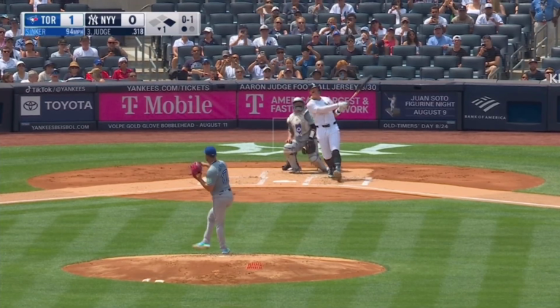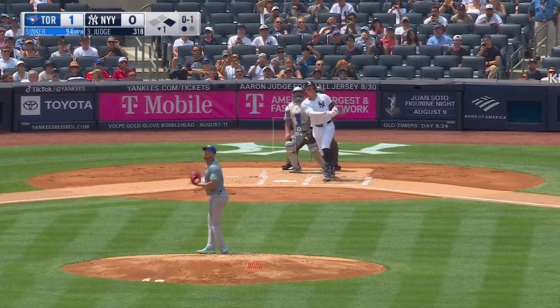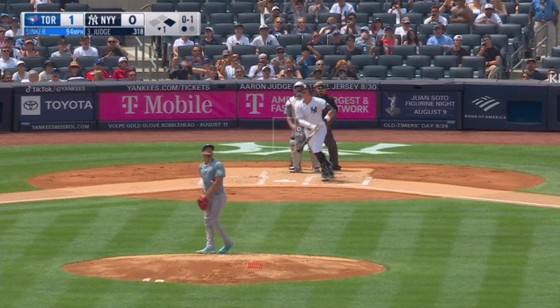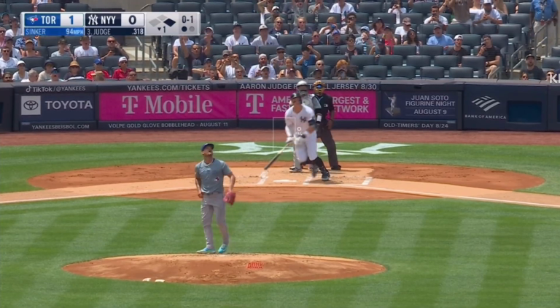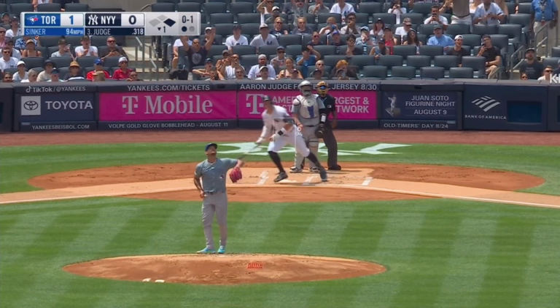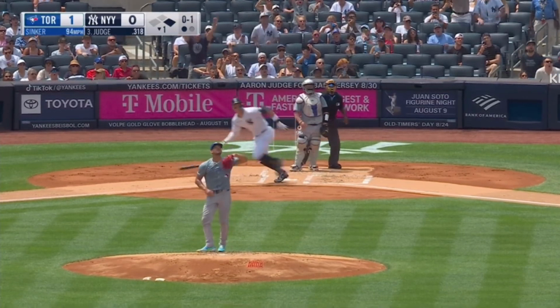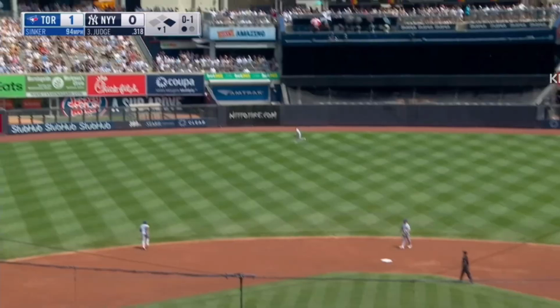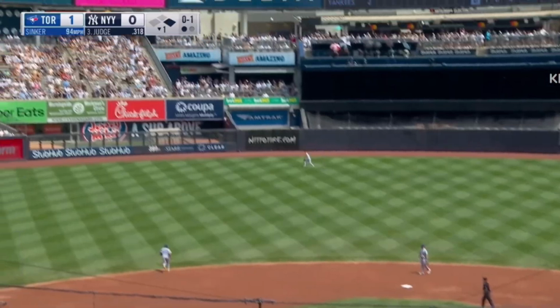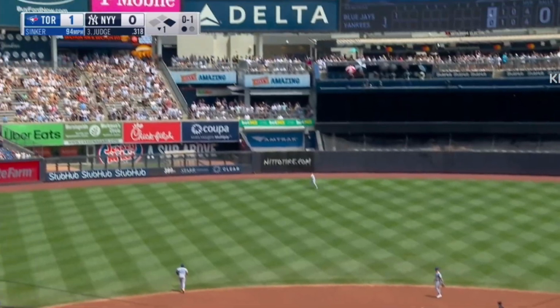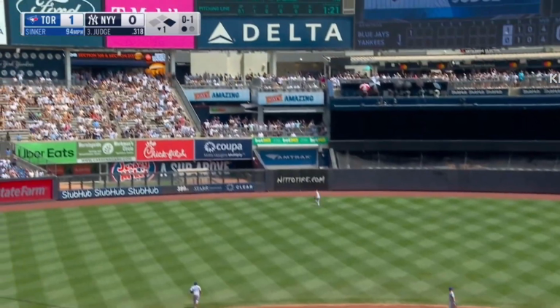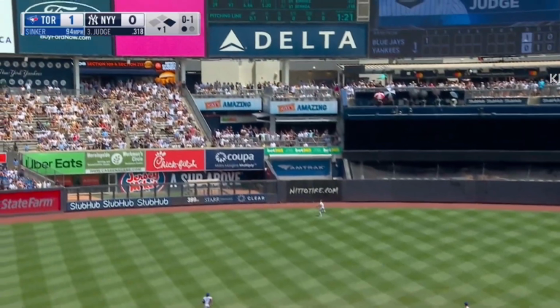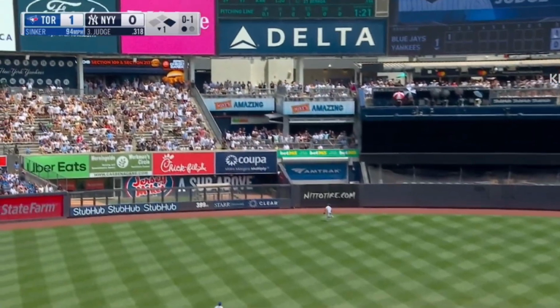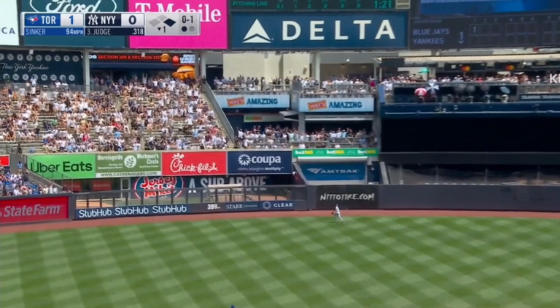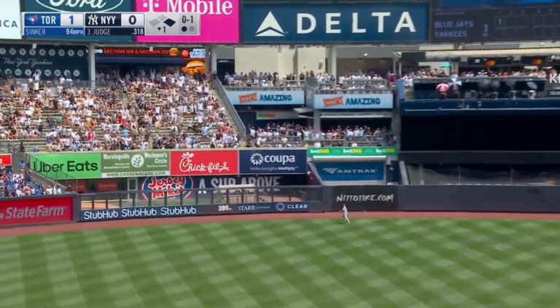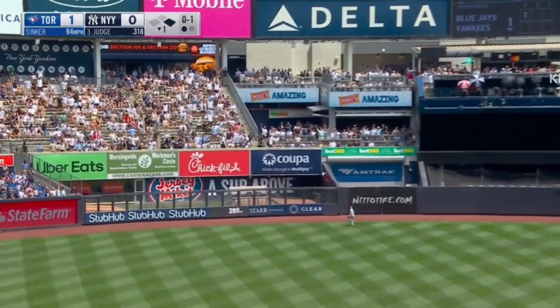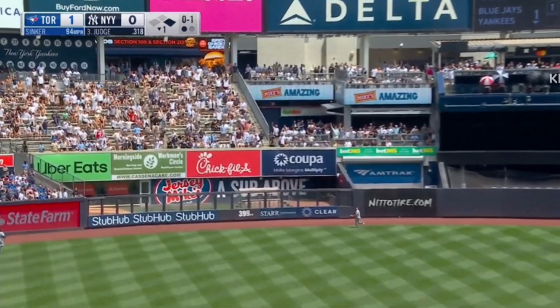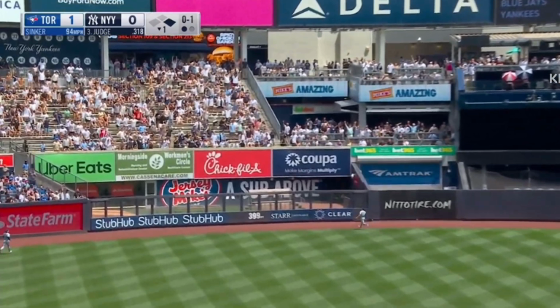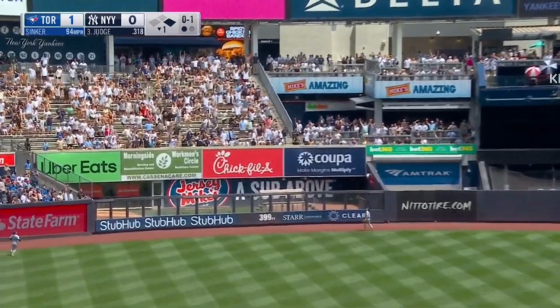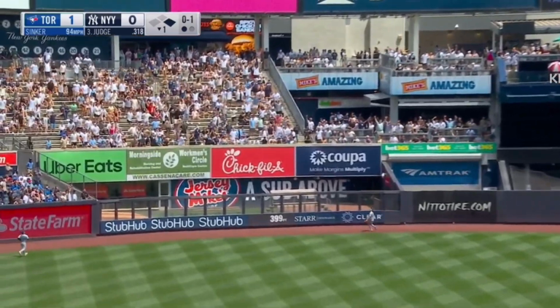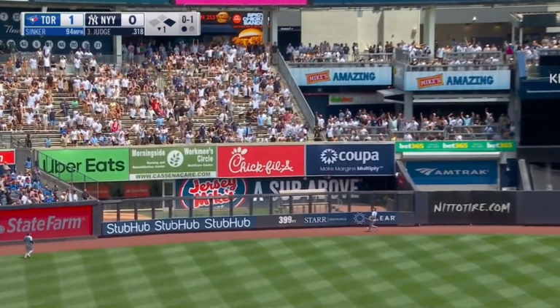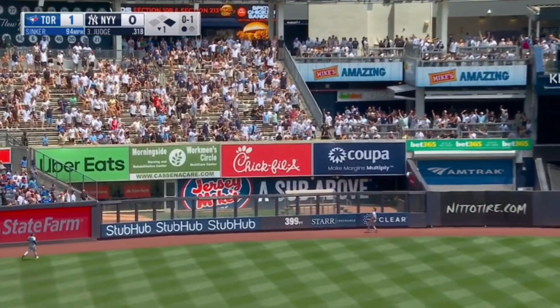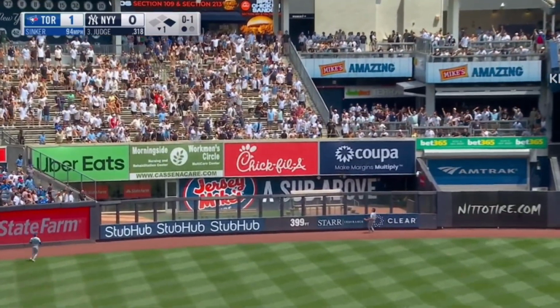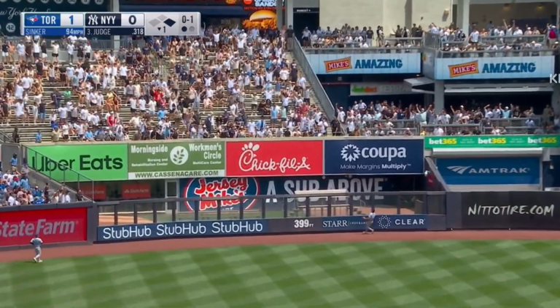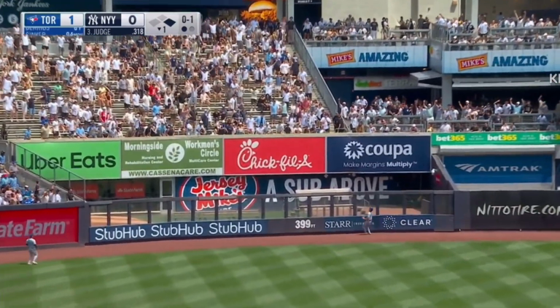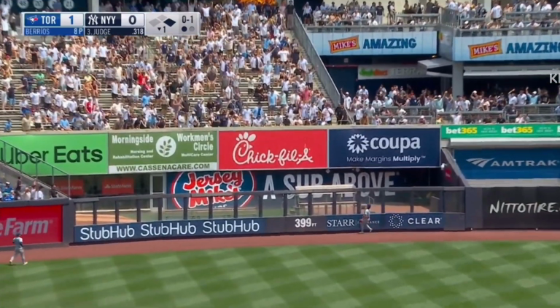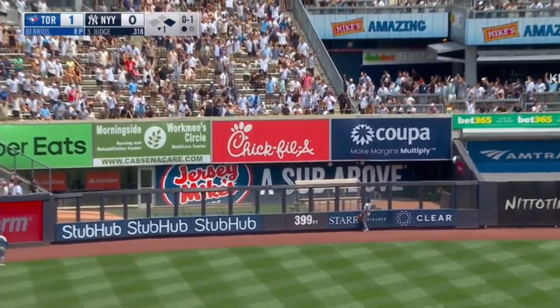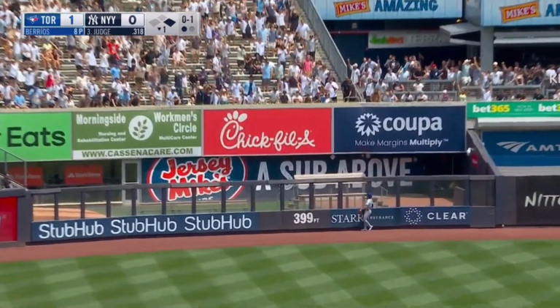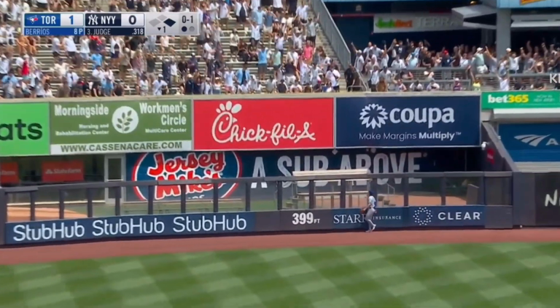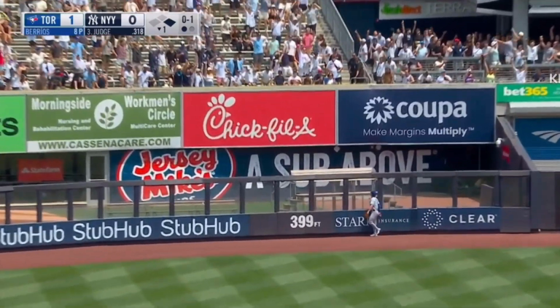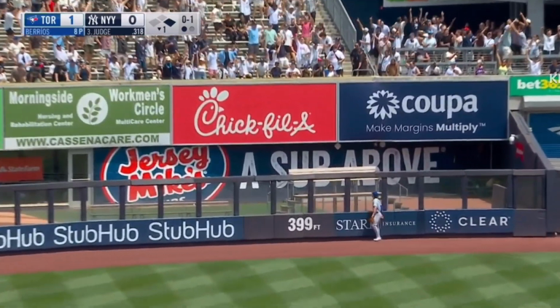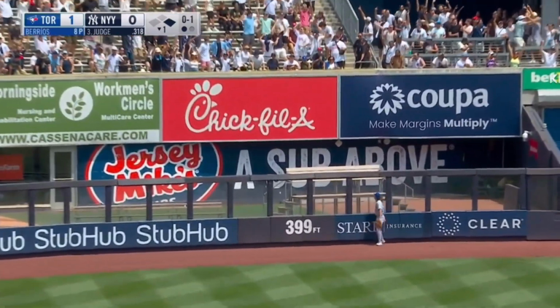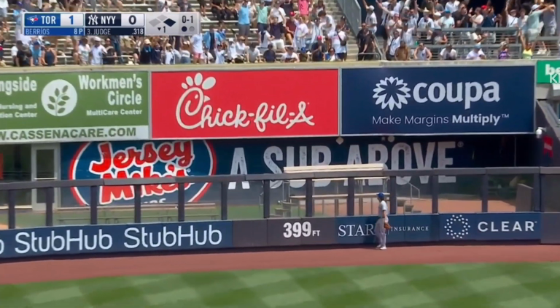High drive, deep left center. Going back low for Fido. Babe Ruth has company.